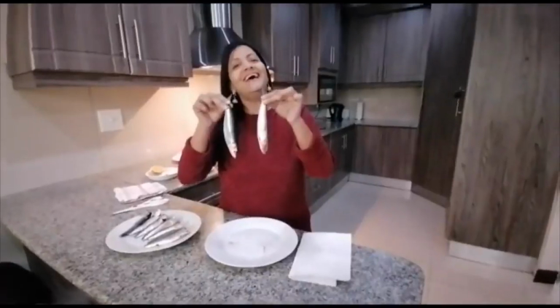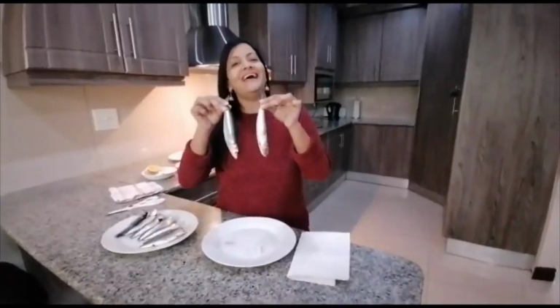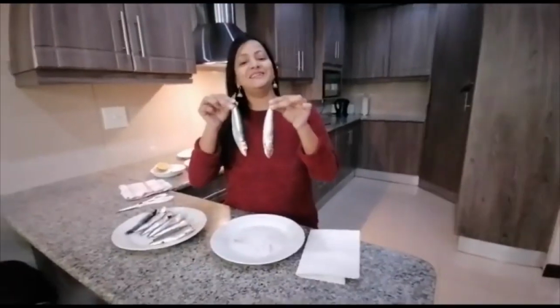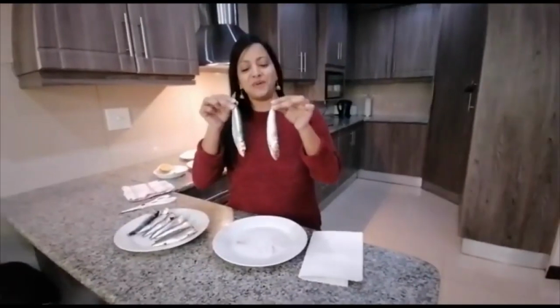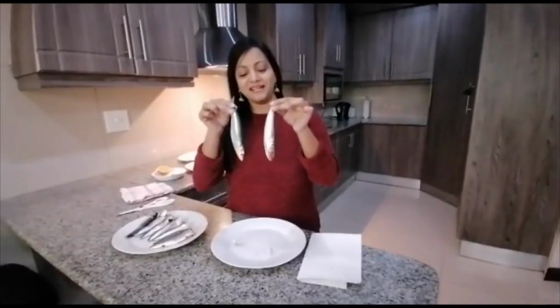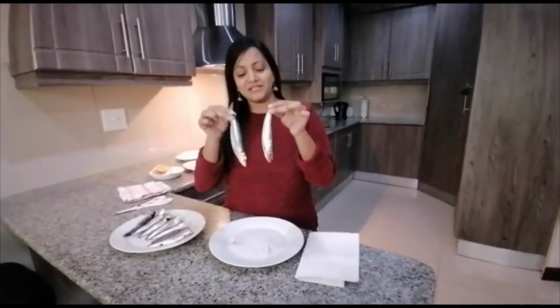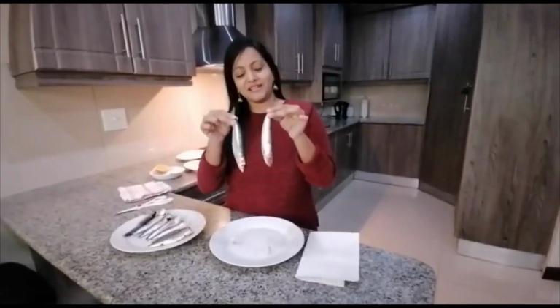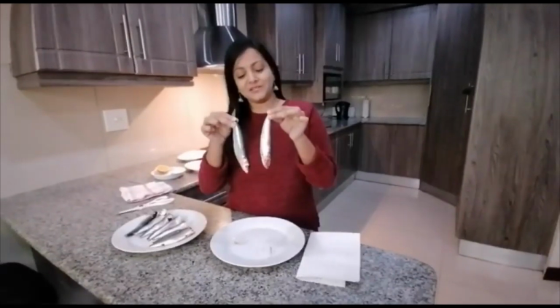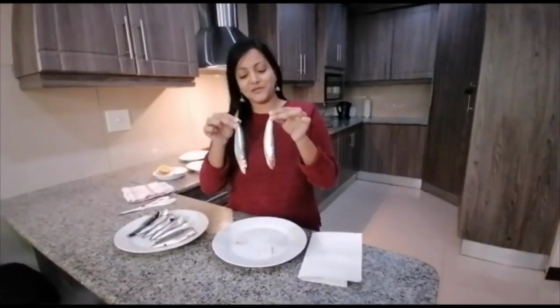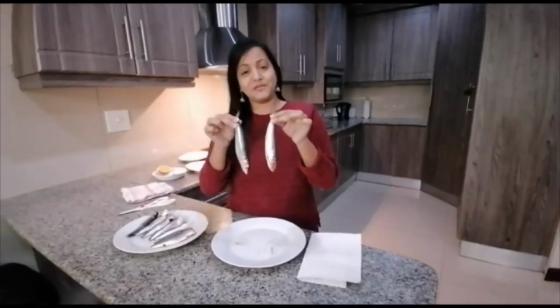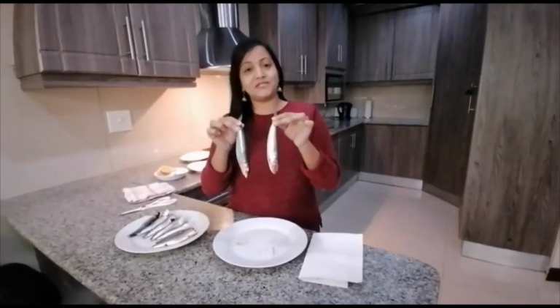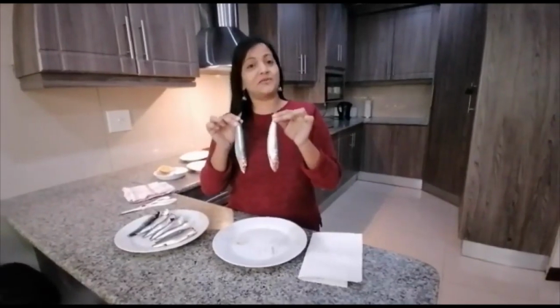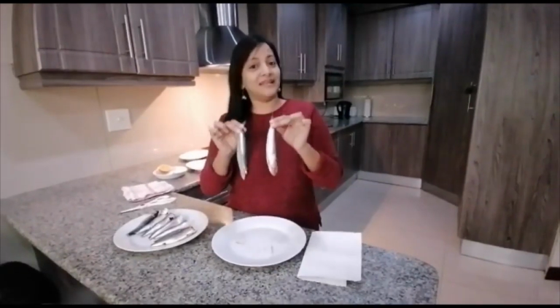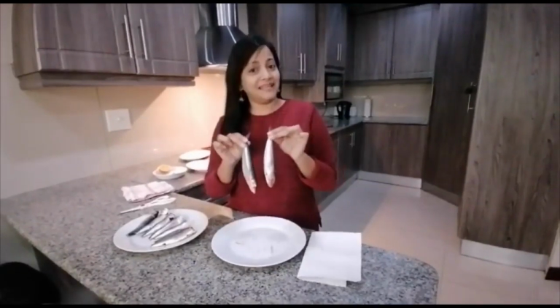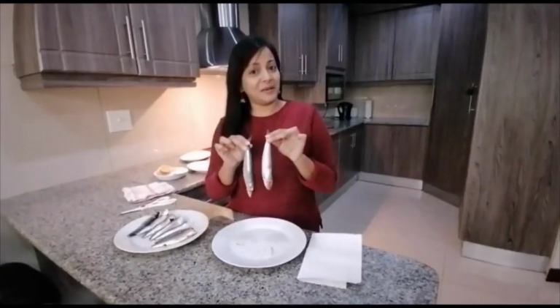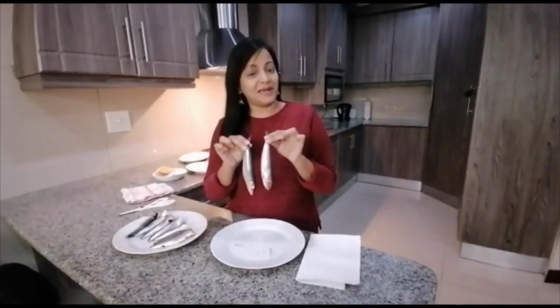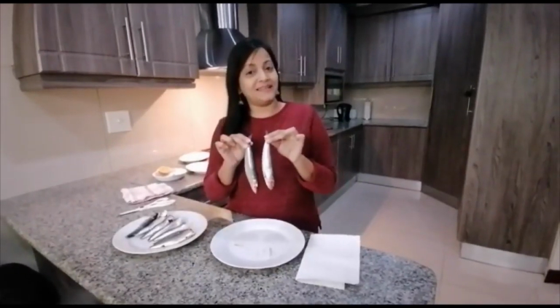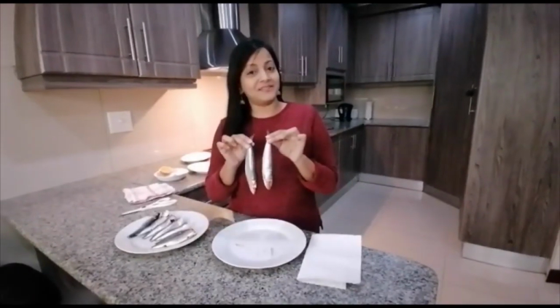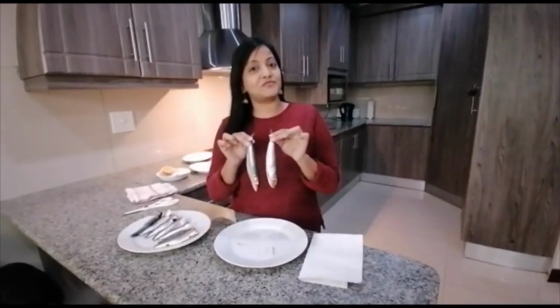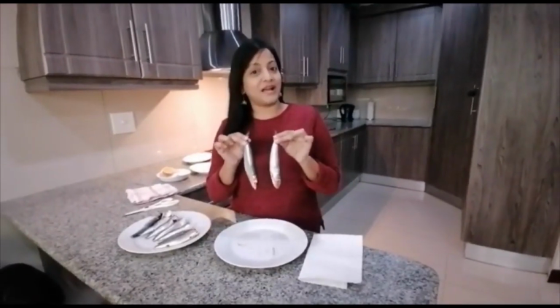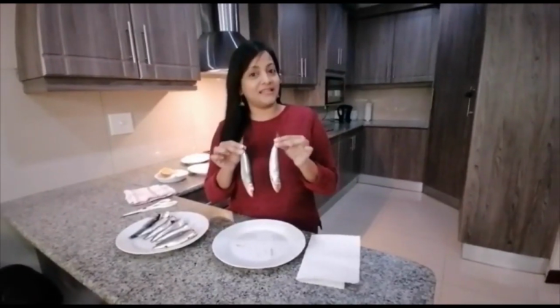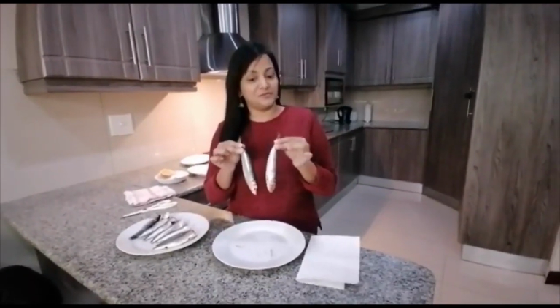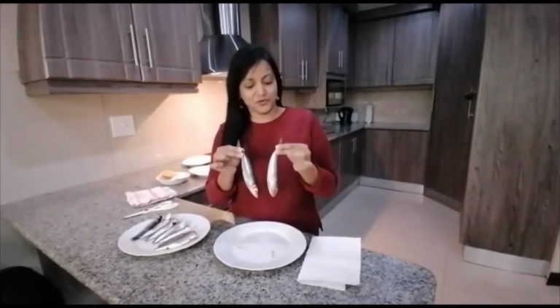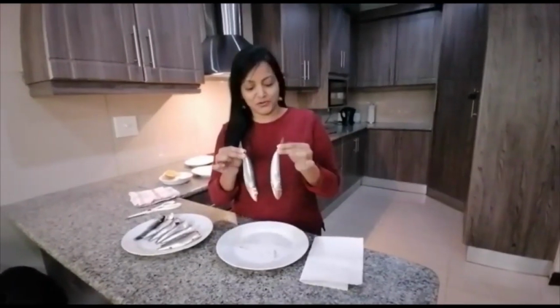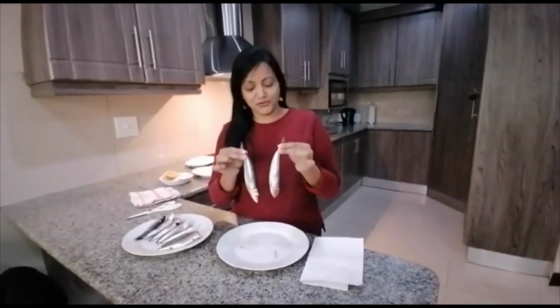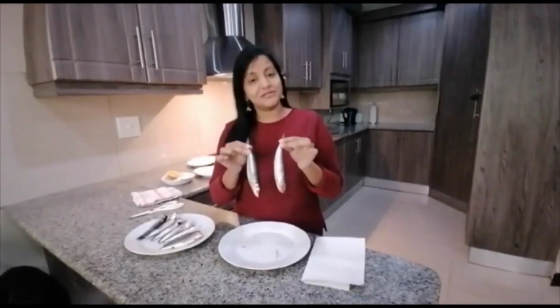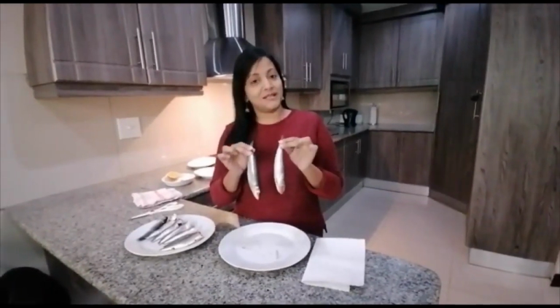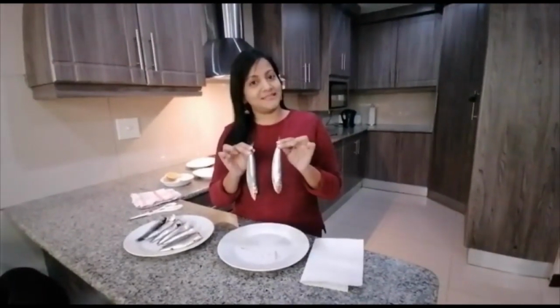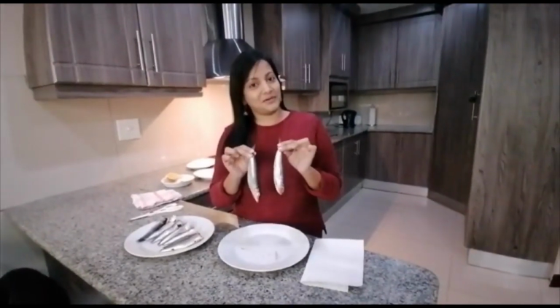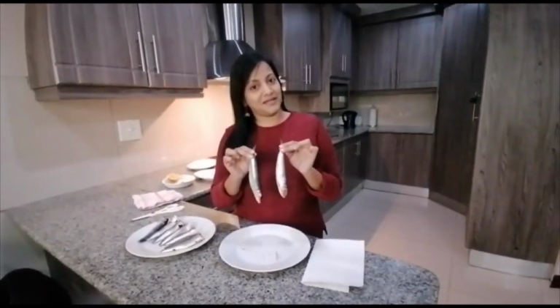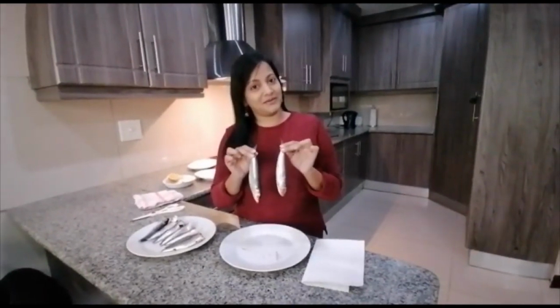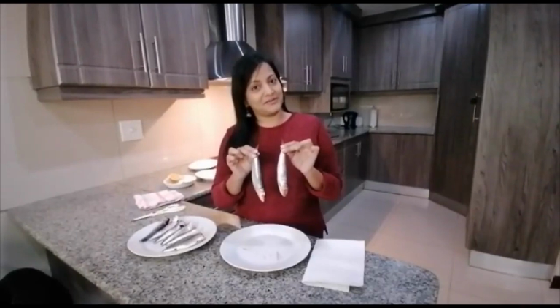And my next challenge is going to be to clean them and then to fry them for you. So let's see how that goes.